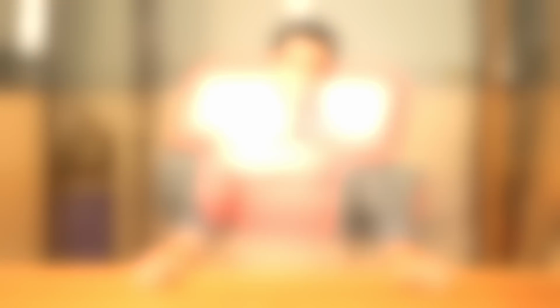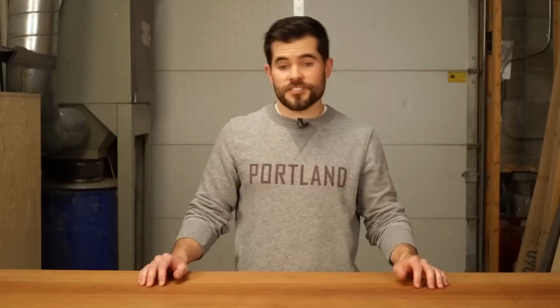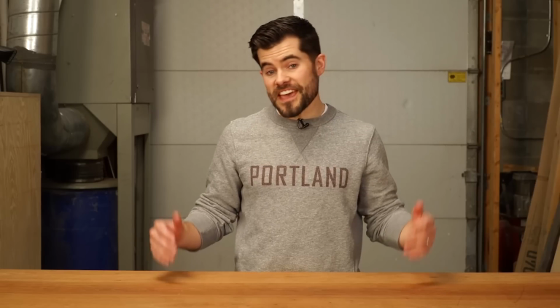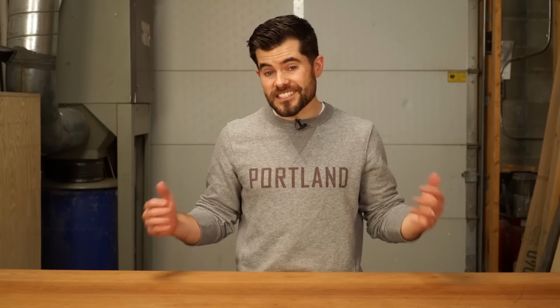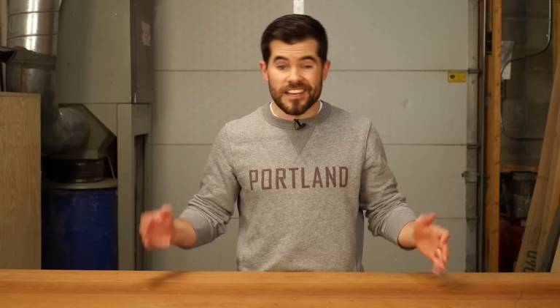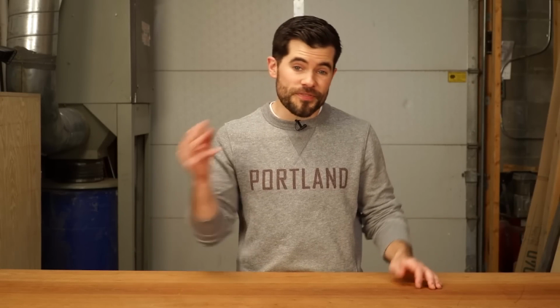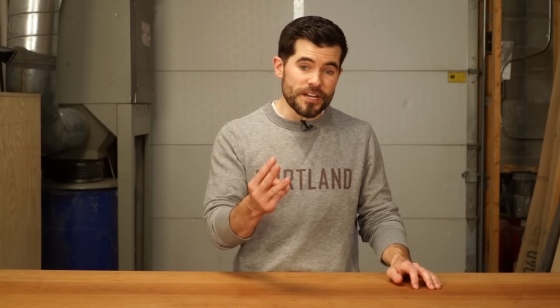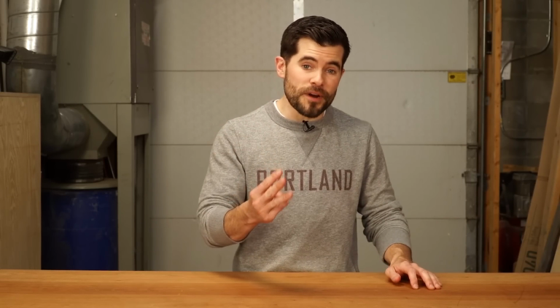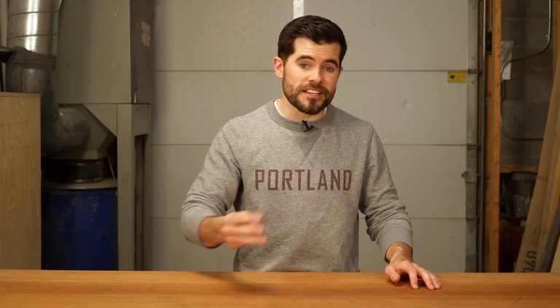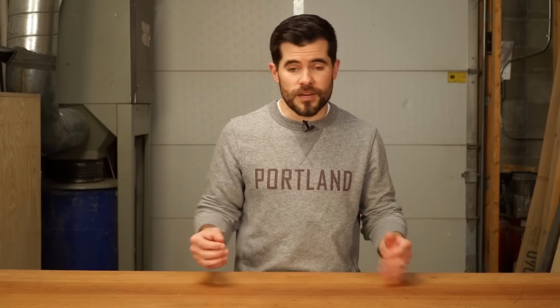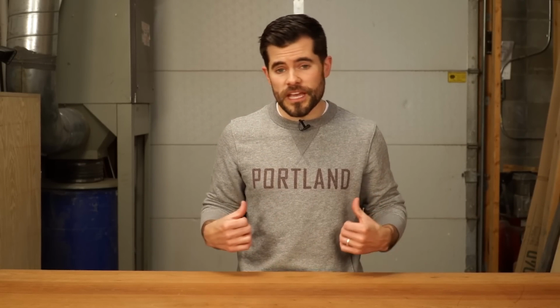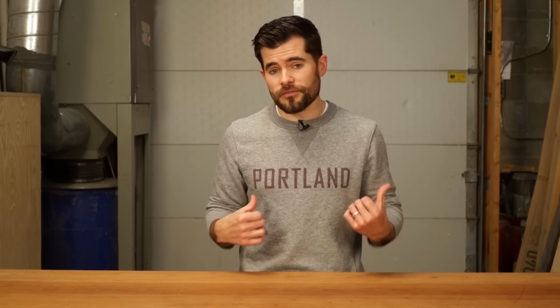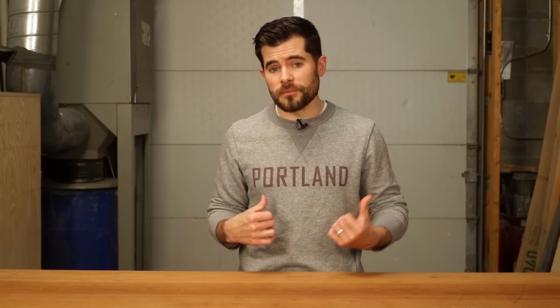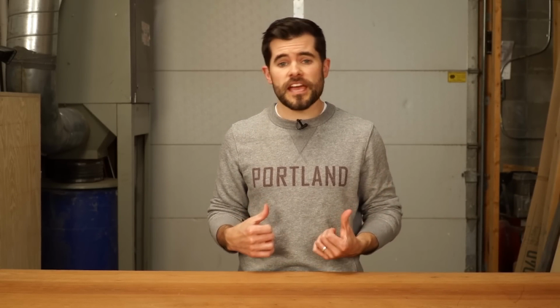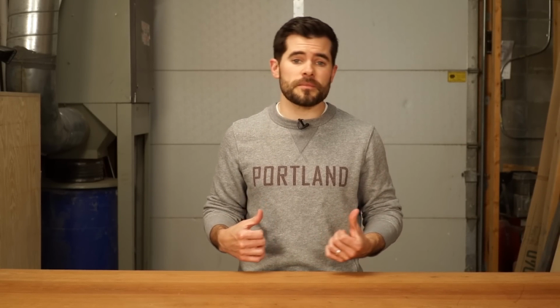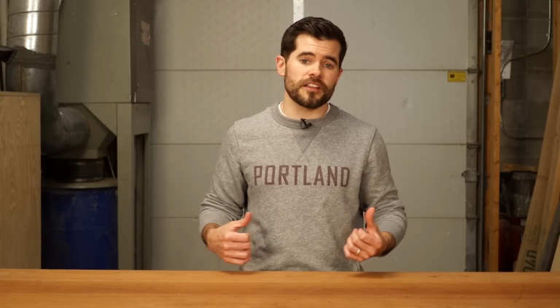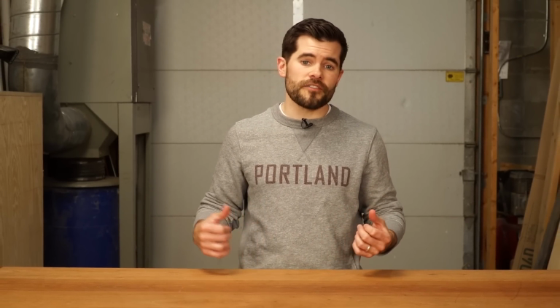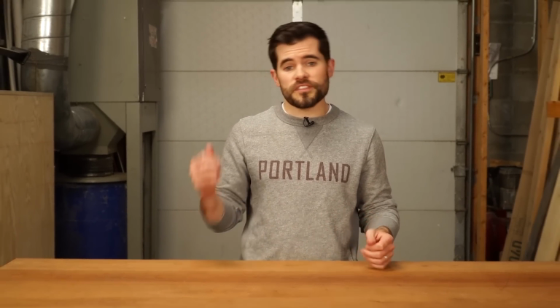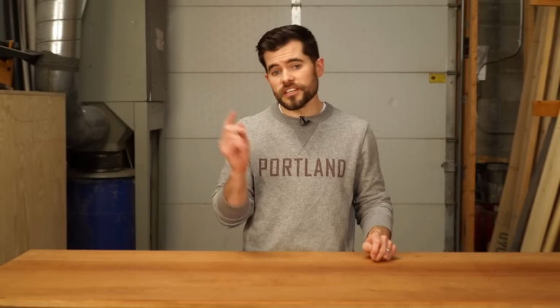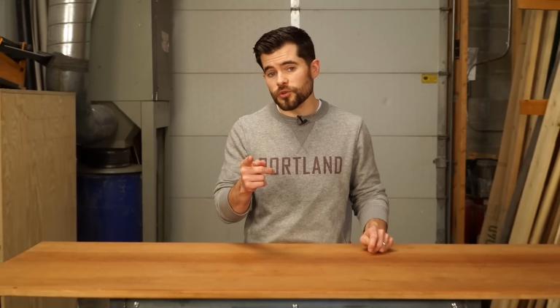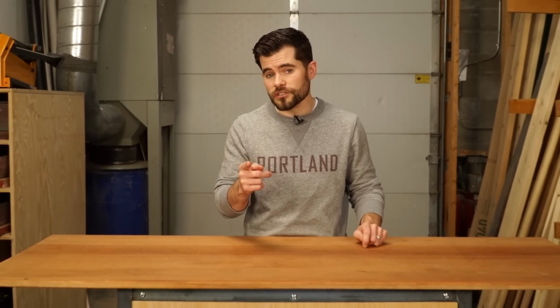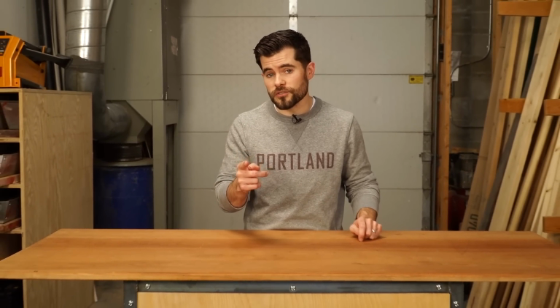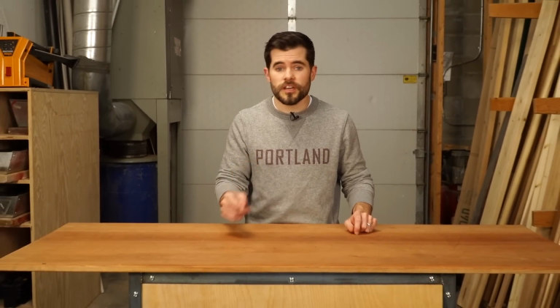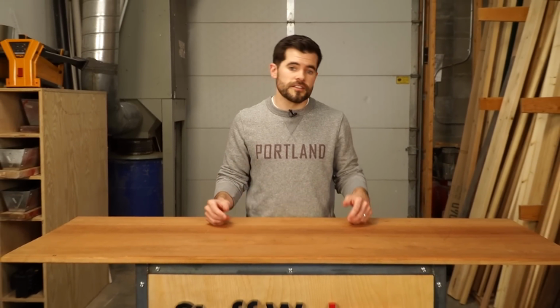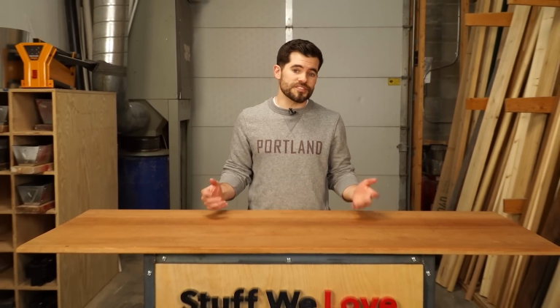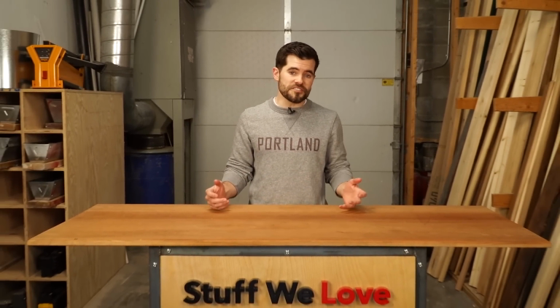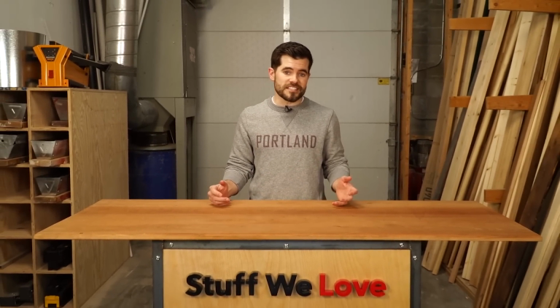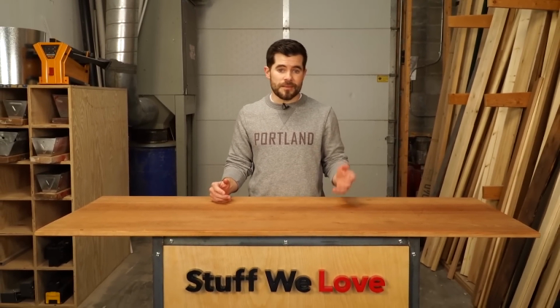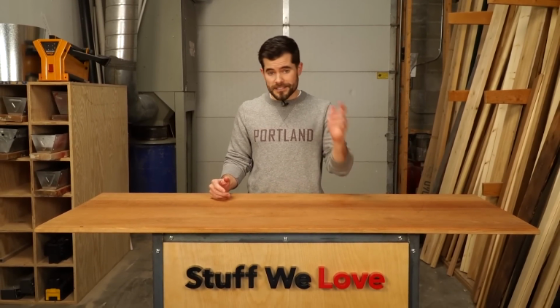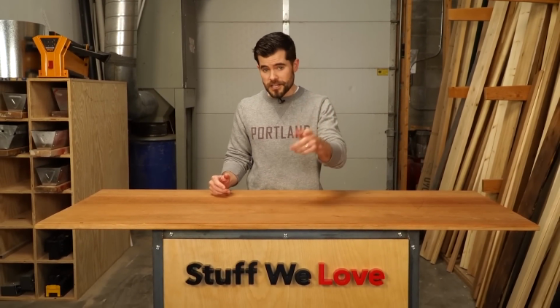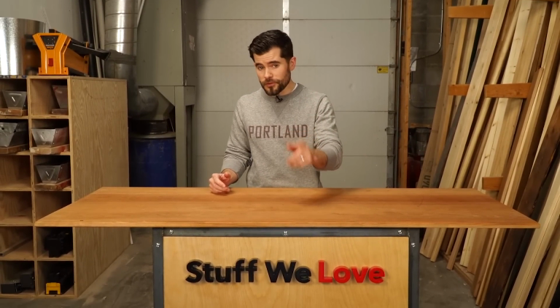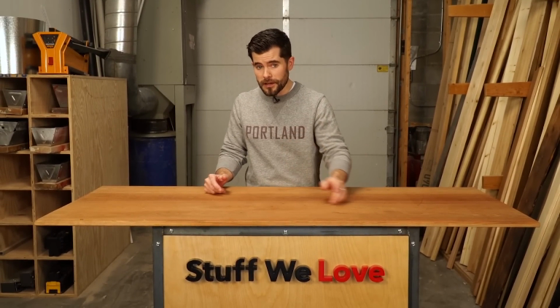So that's it — three products that we at Family Handyman love and we think you will too. We'll see you next time on Stuff We Love.